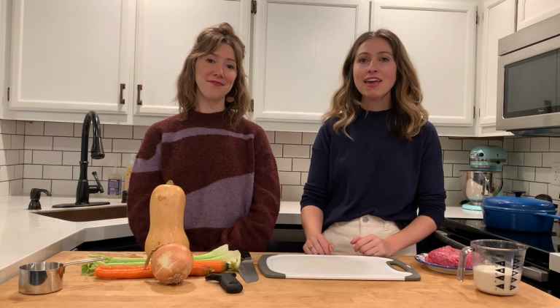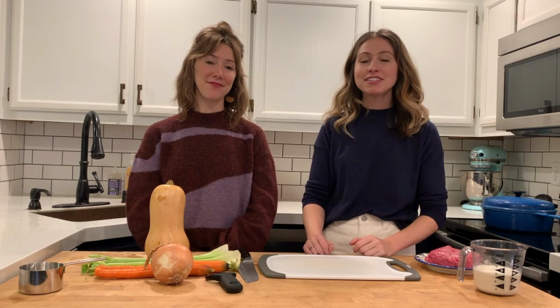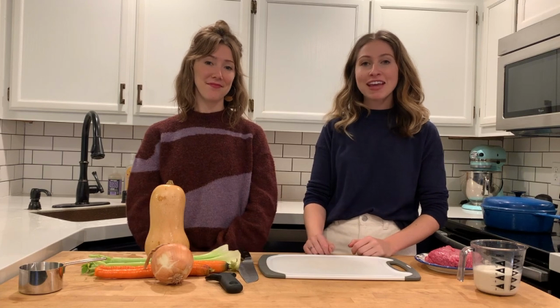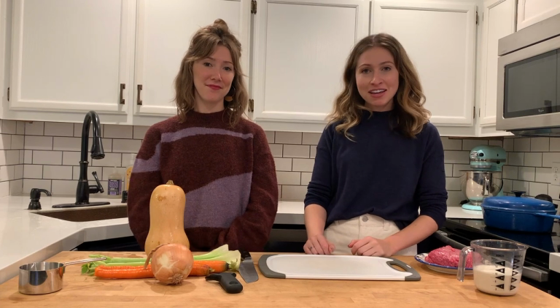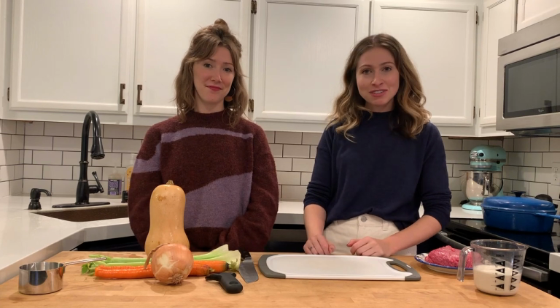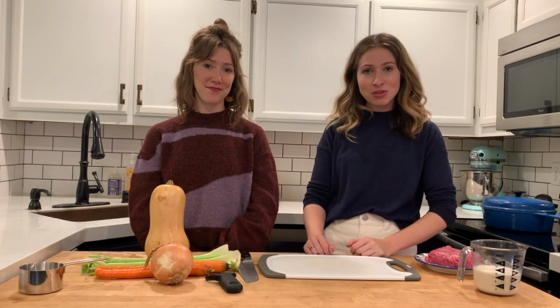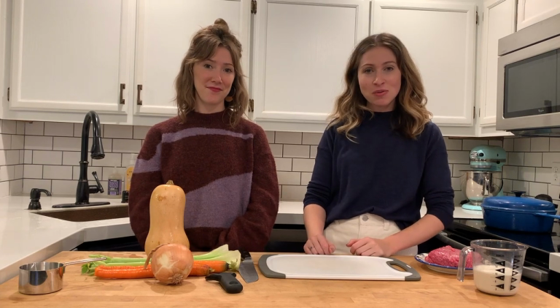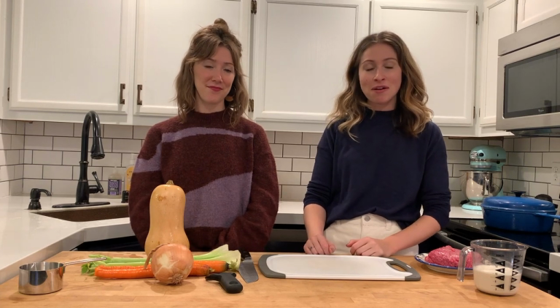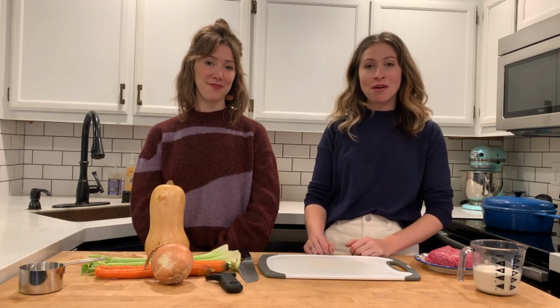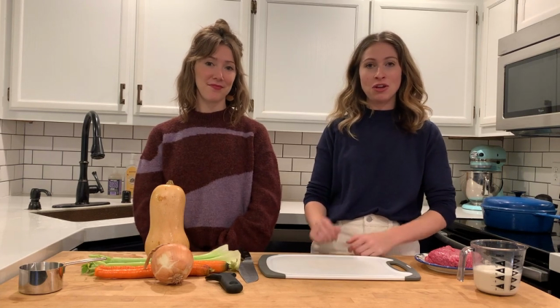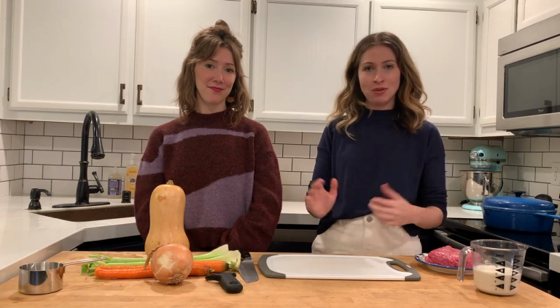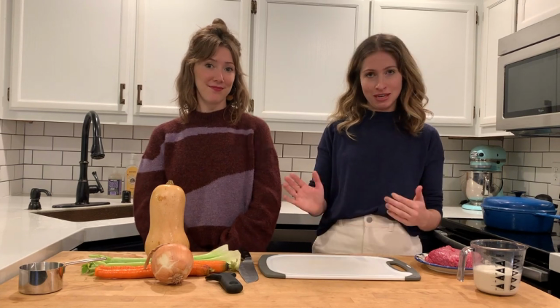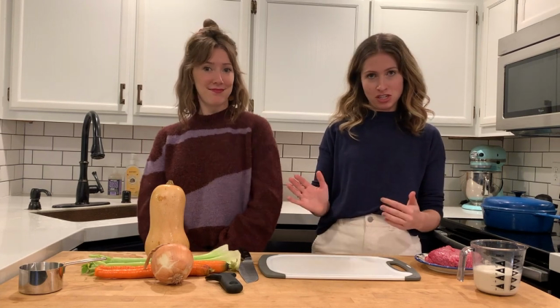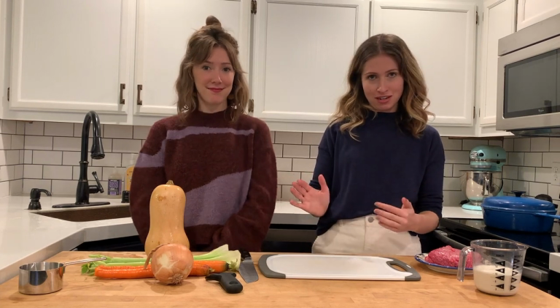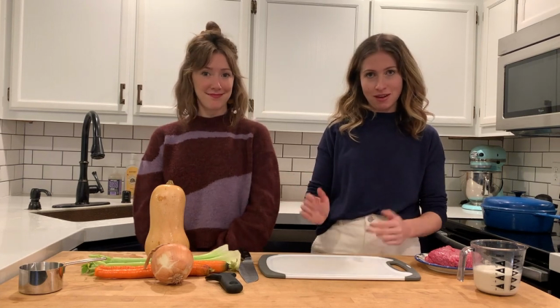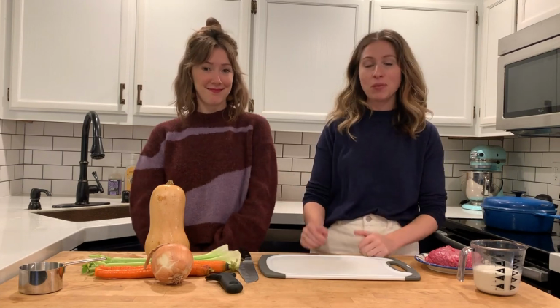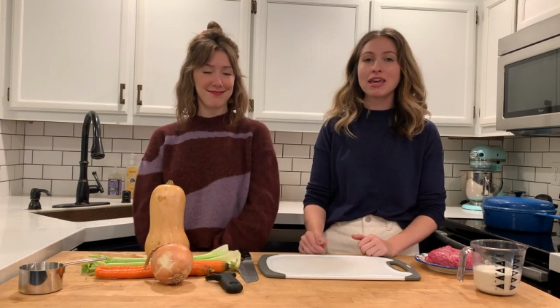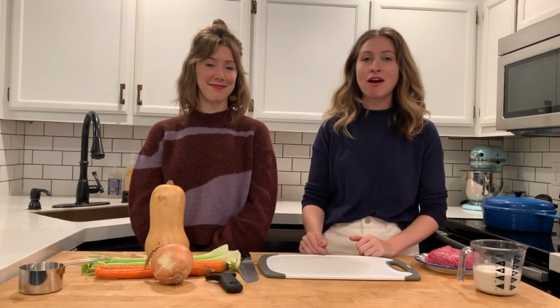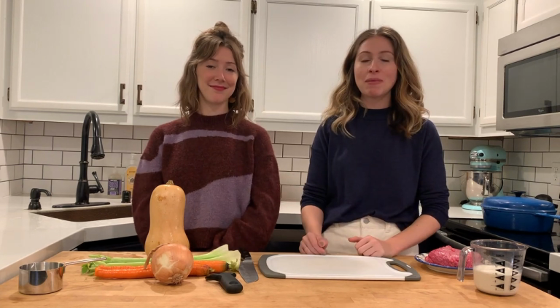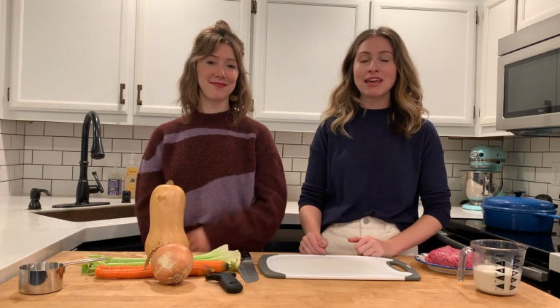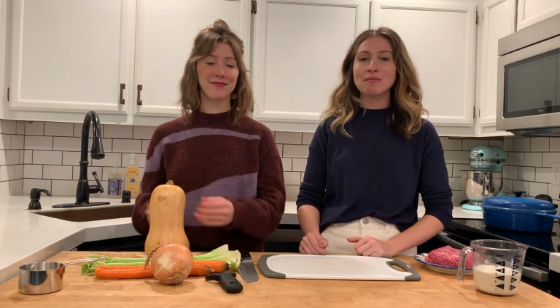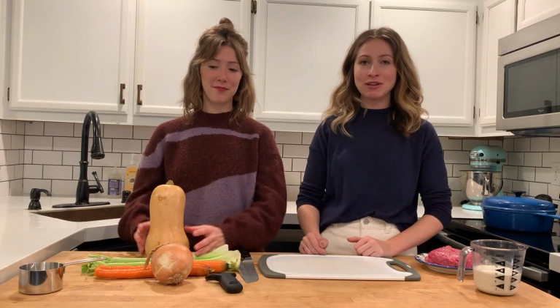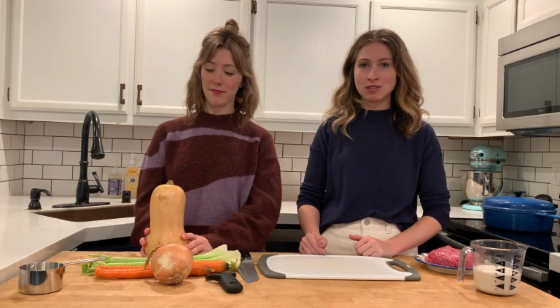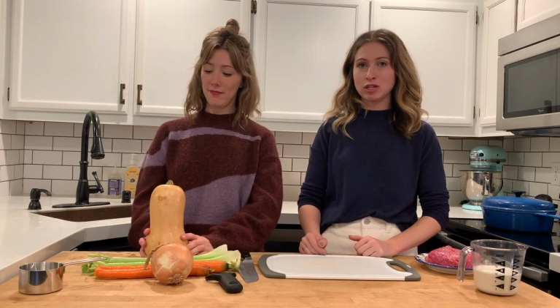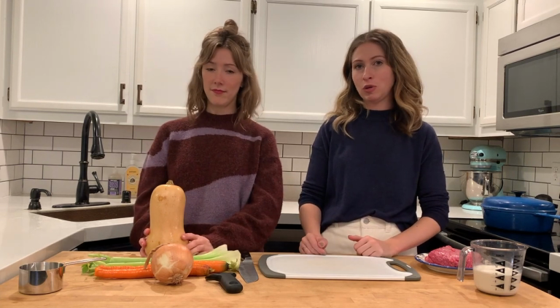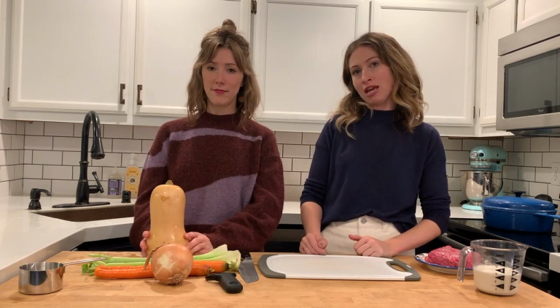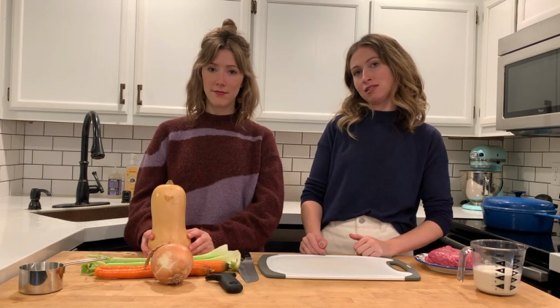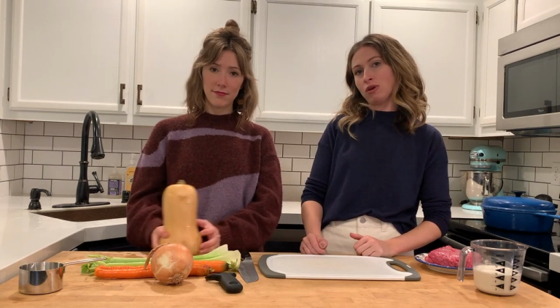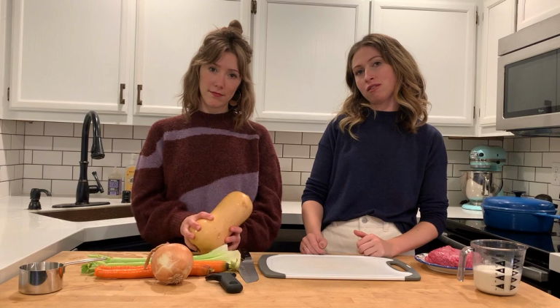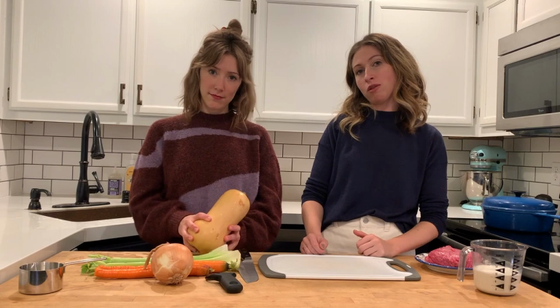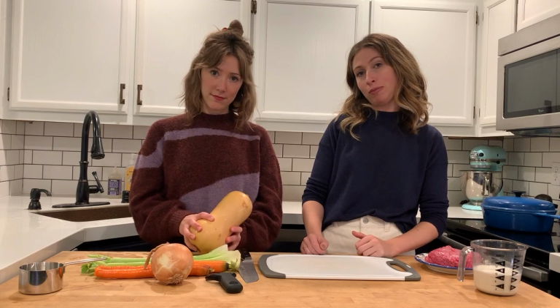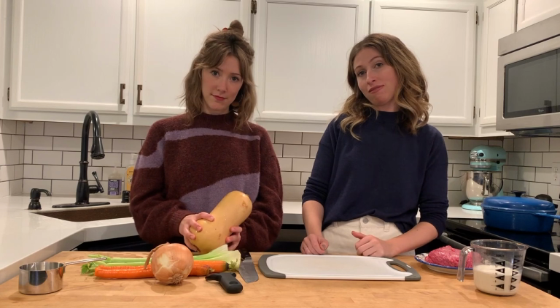Today on Dak & Ju, in our new kitchen, we are making butternut squash bolognese with local beef.